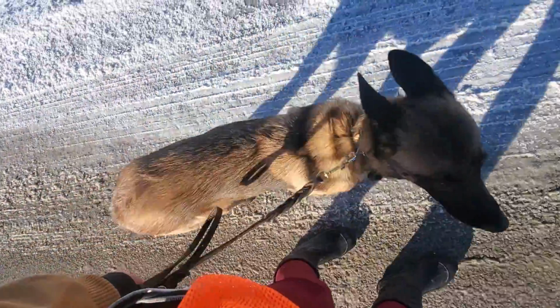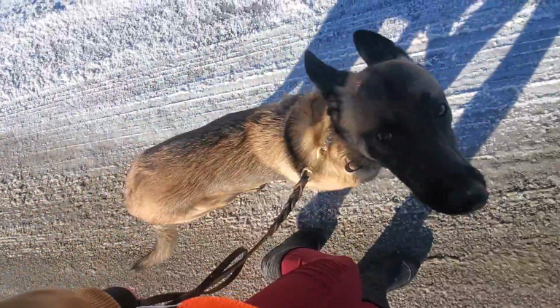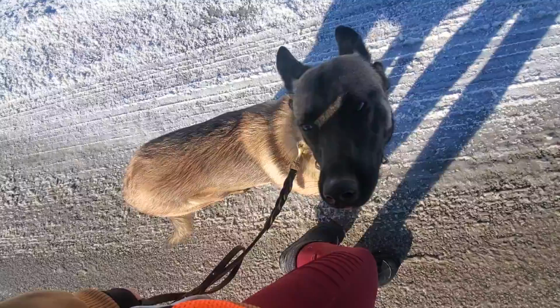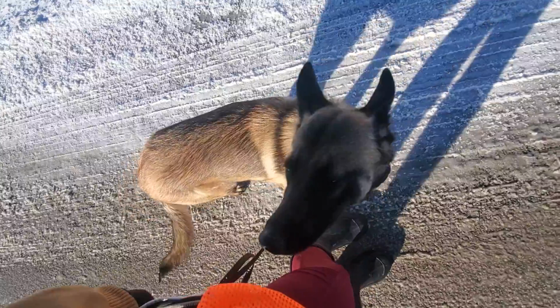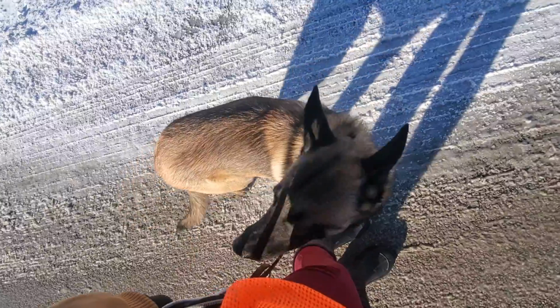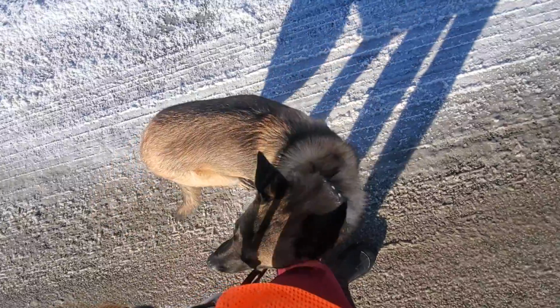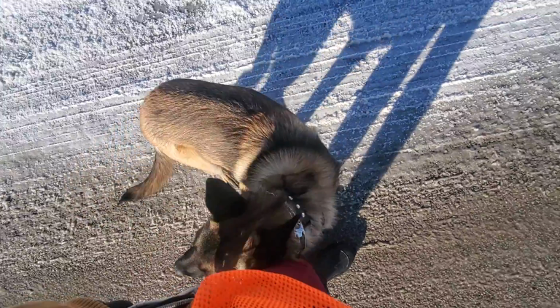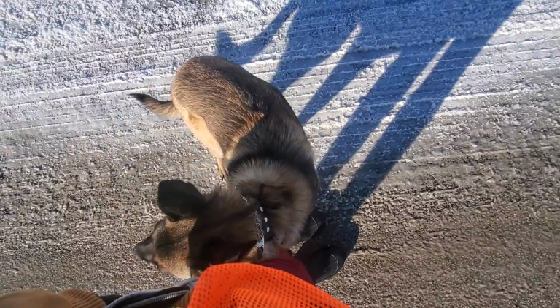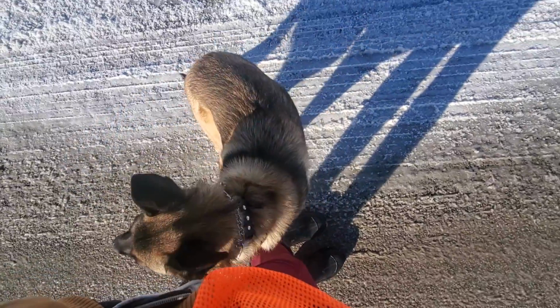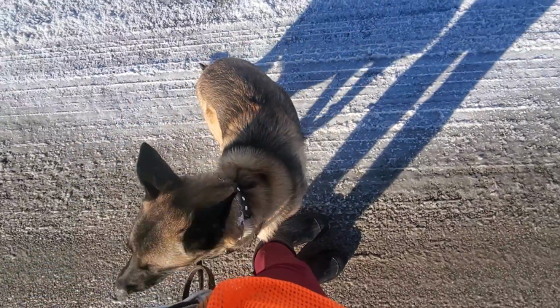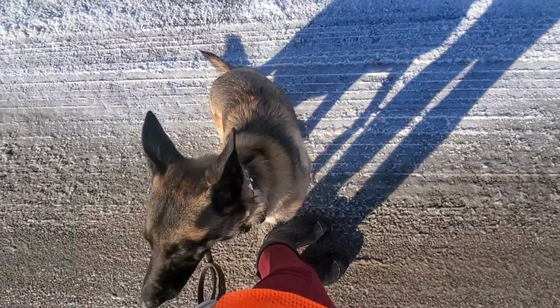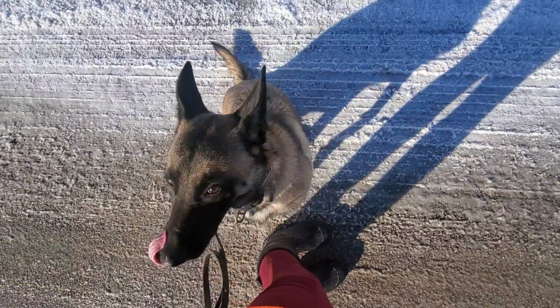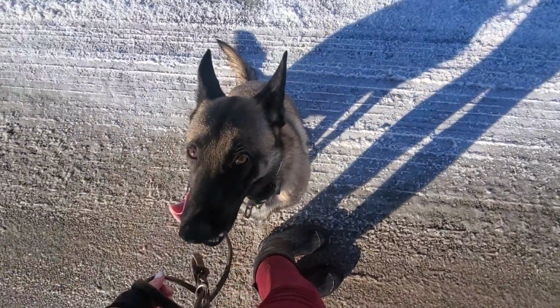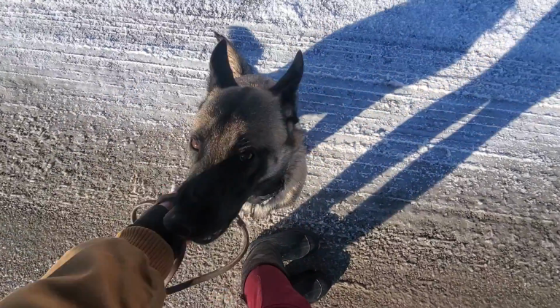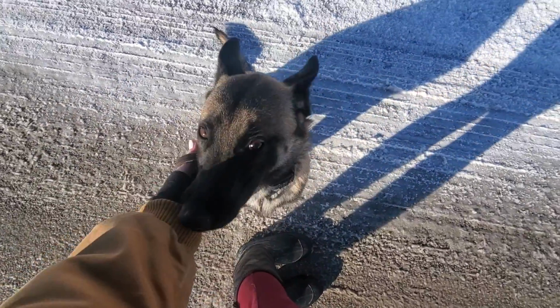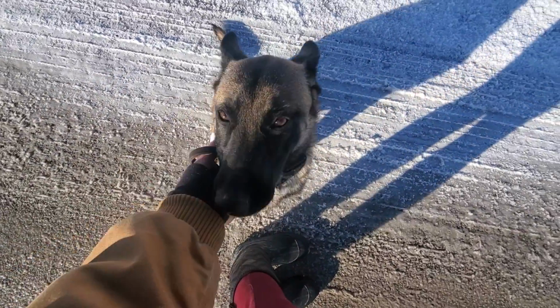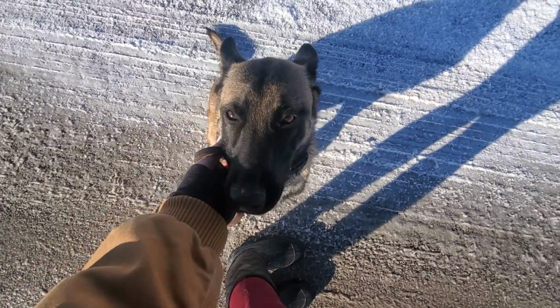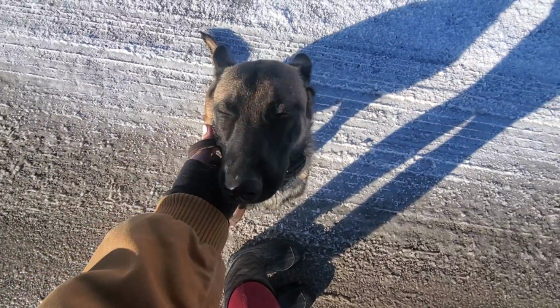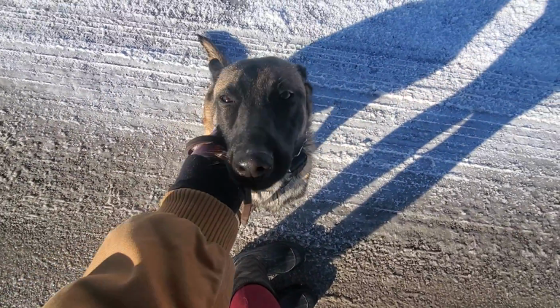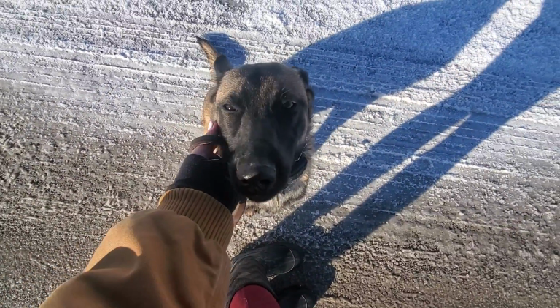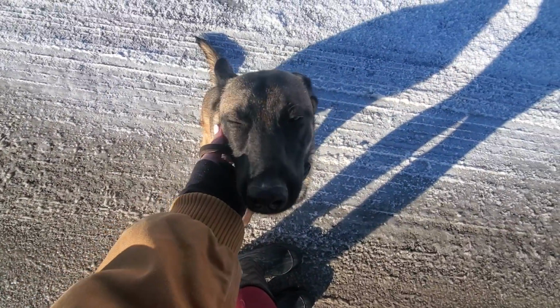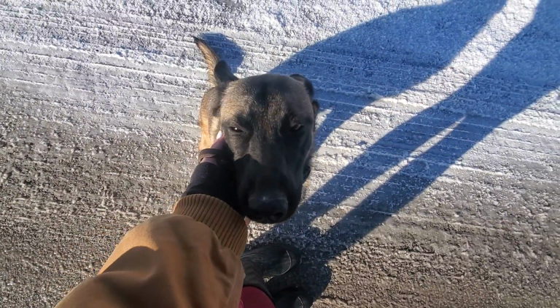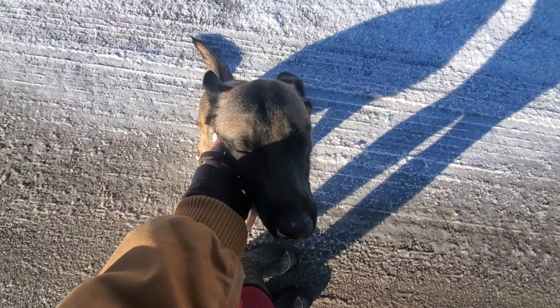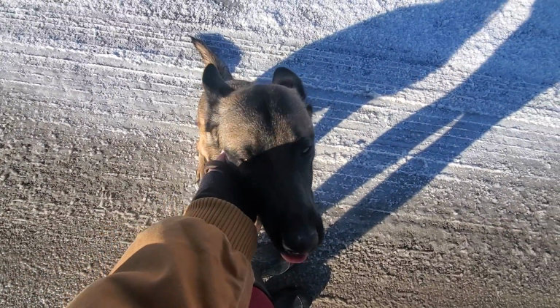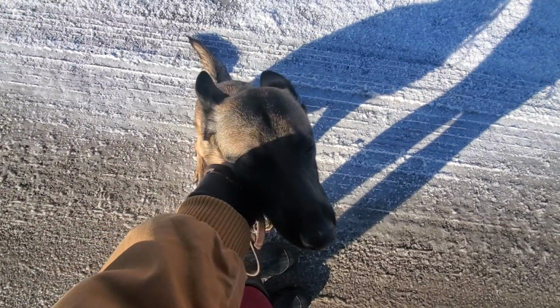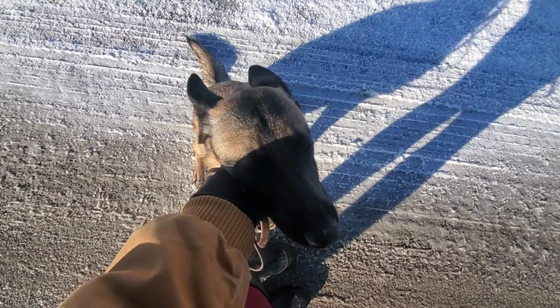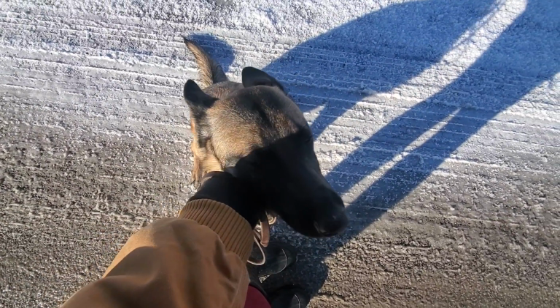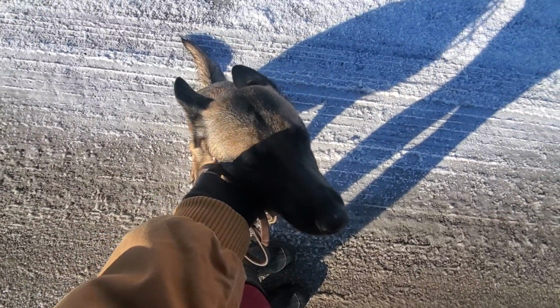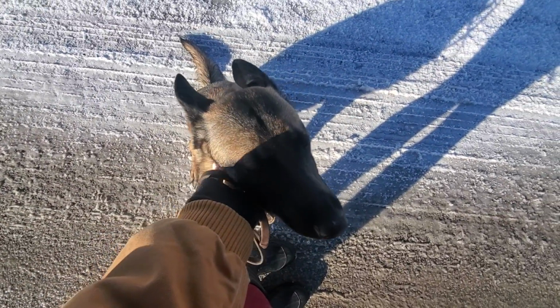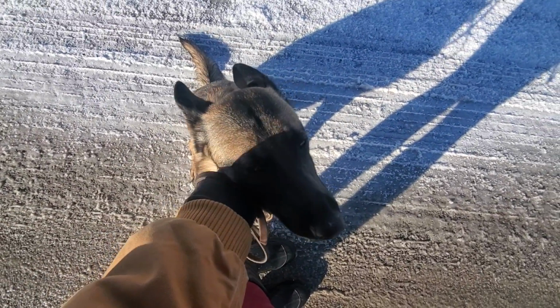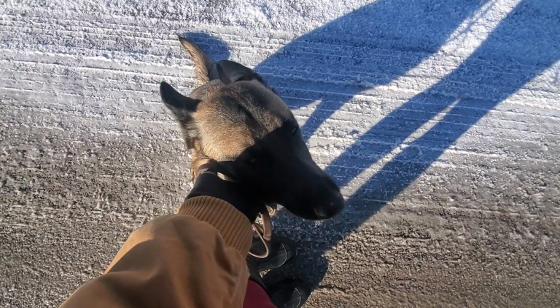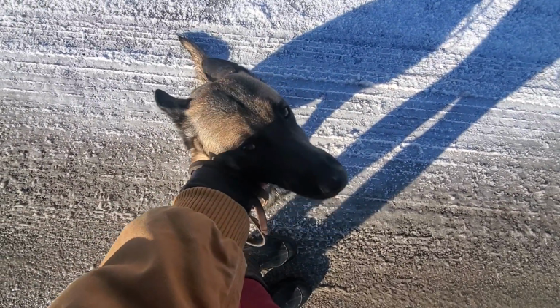Sit. Good girl. Good job. And that's heel.